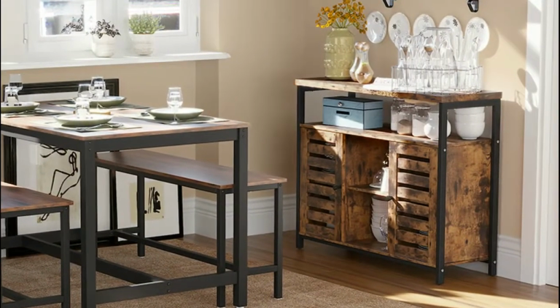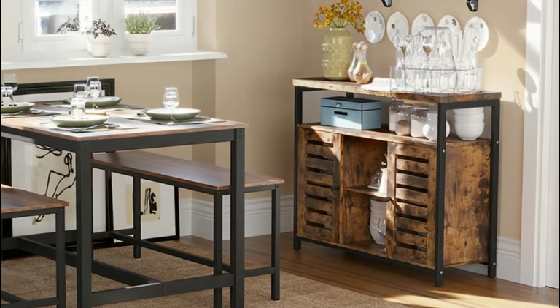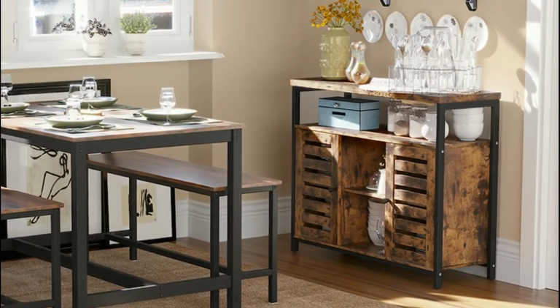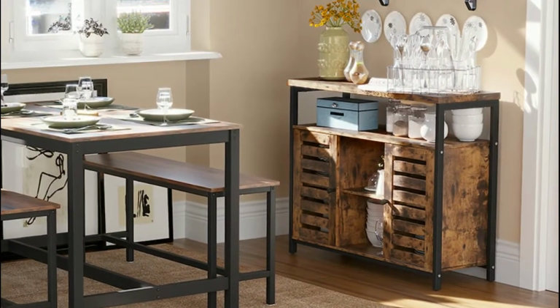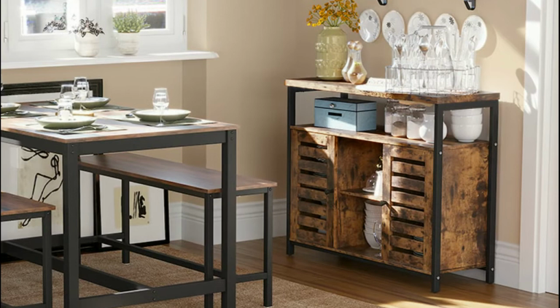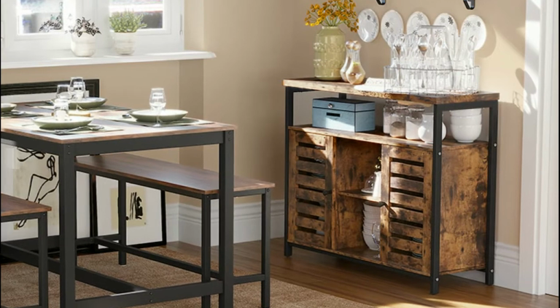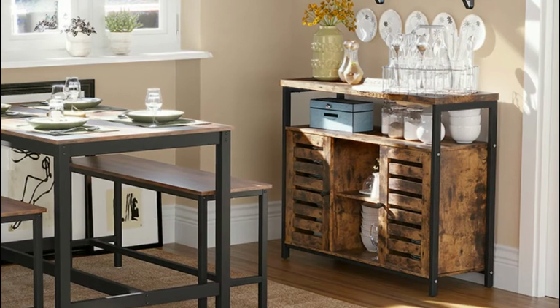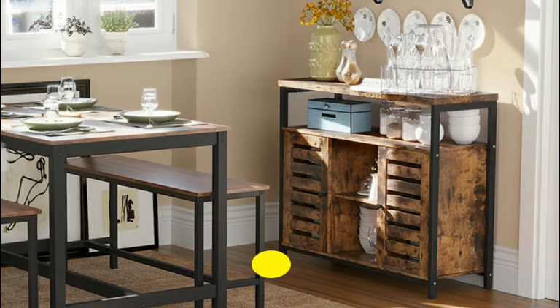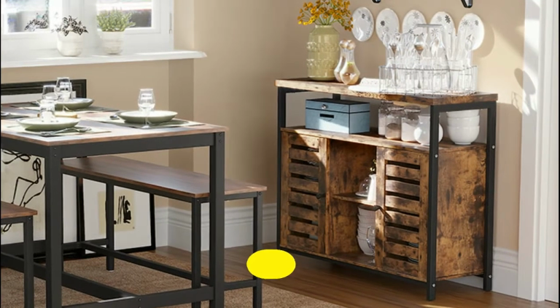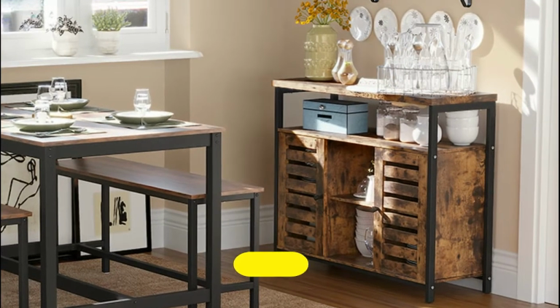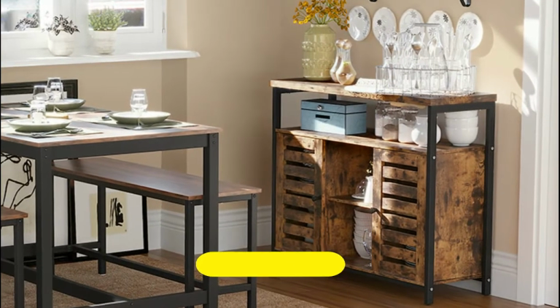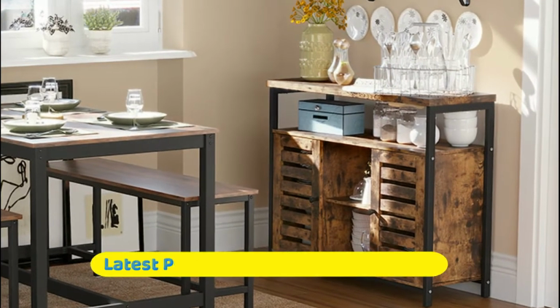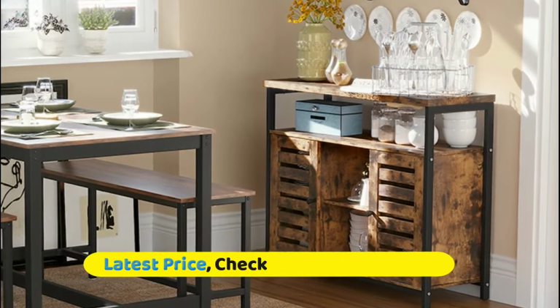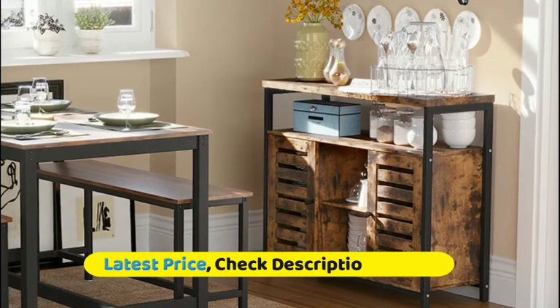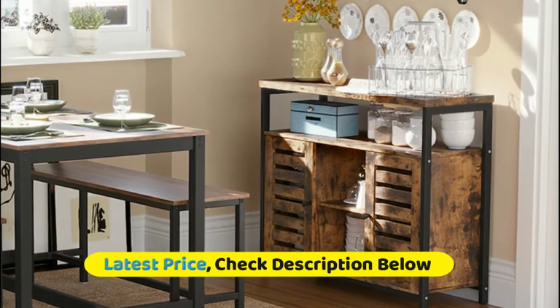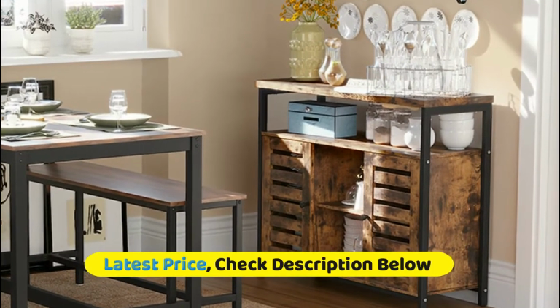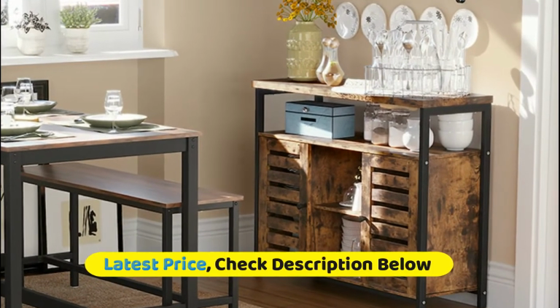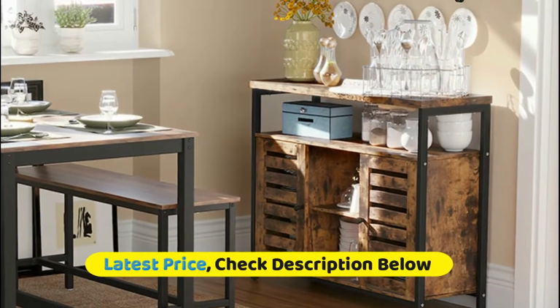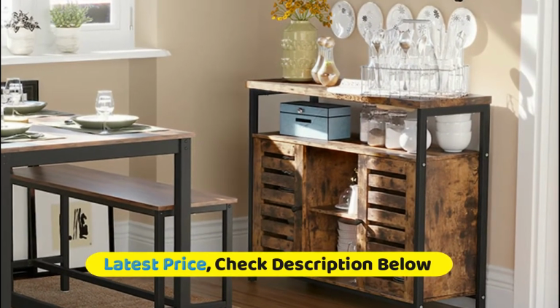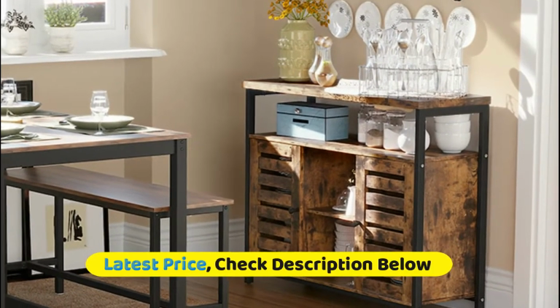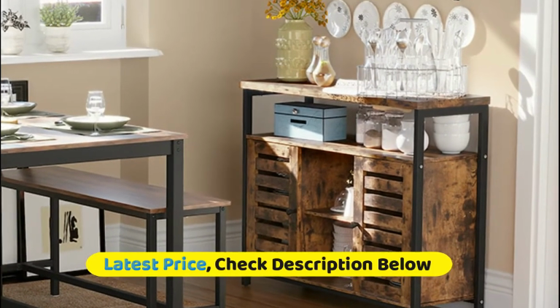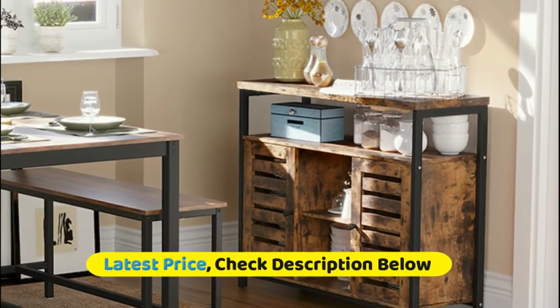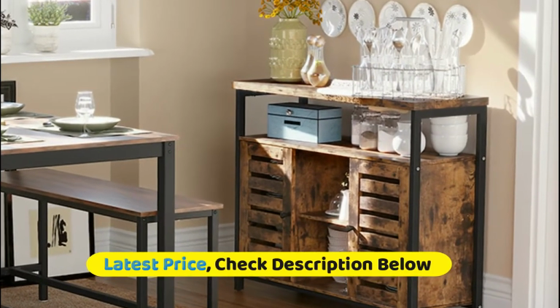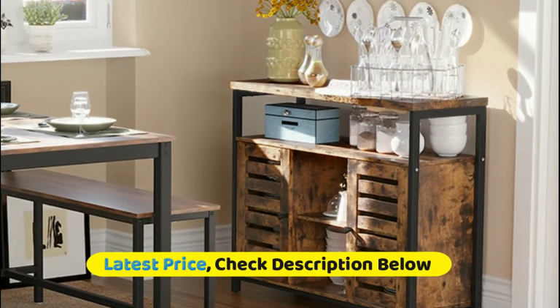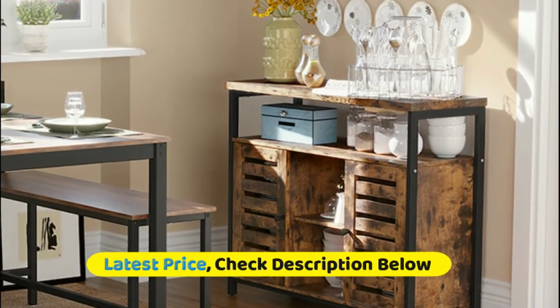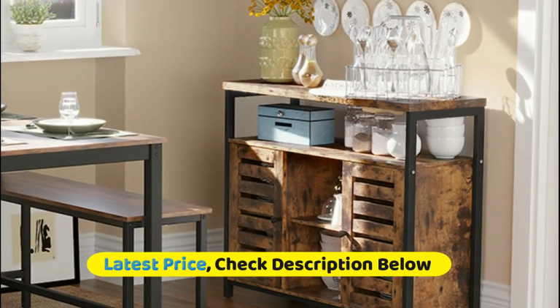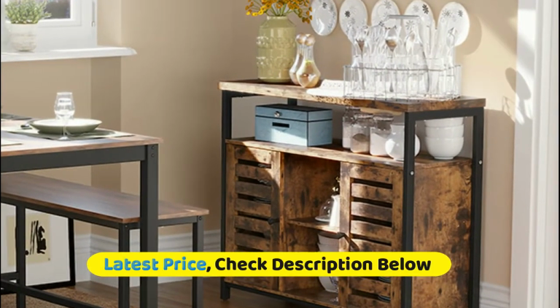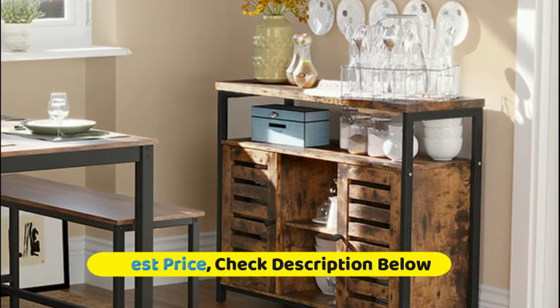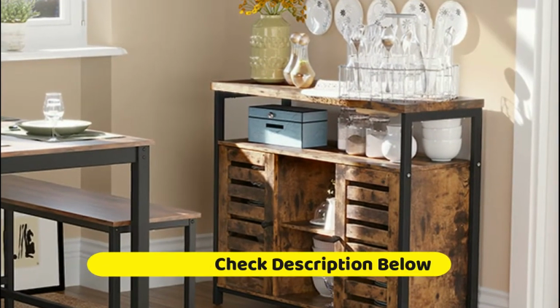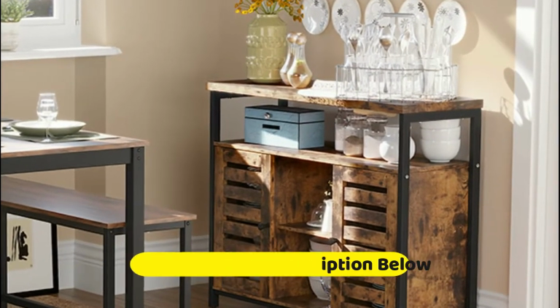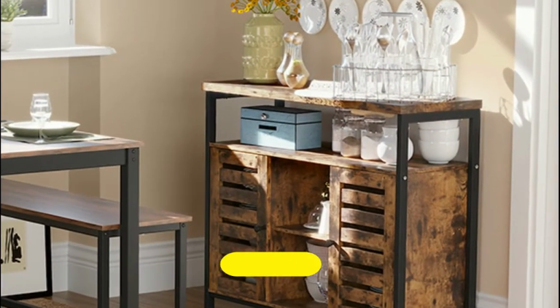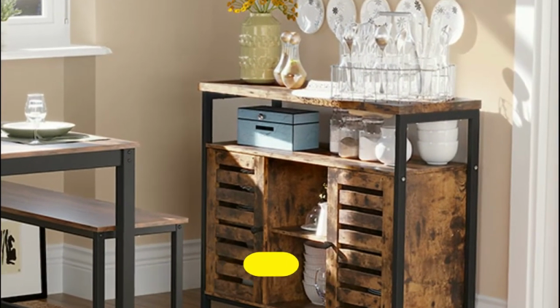With a spacious tabletop, one large open shelf, two open compartments, and two adjustable shelves hidden behind two classic louvered doors, there's plenty of storage space for decorations, kitchenware and more. An adjustable shelf with three height options is hidden behind each louvered door — open the doors to easily get what you need.